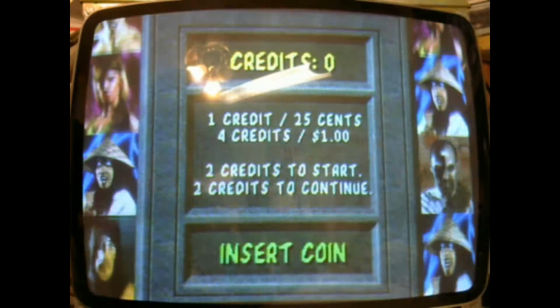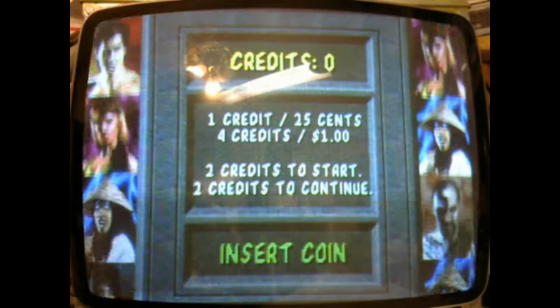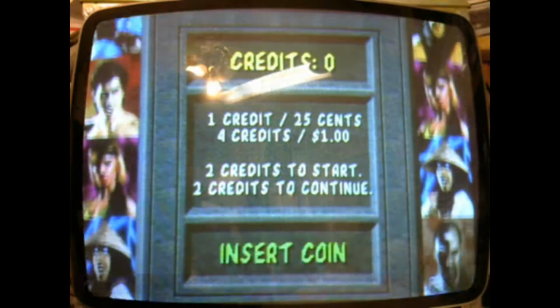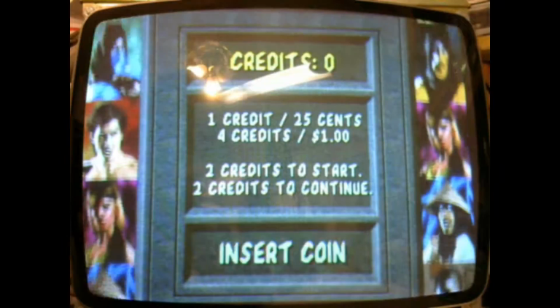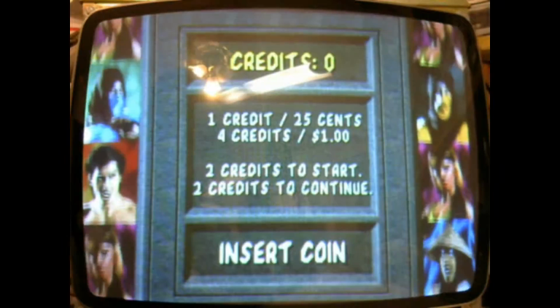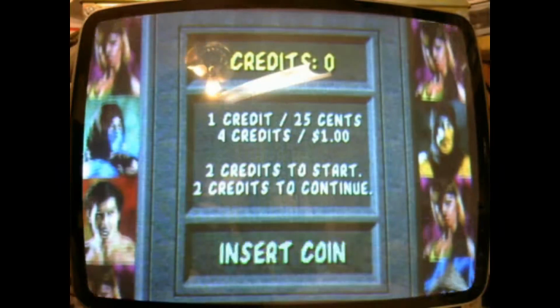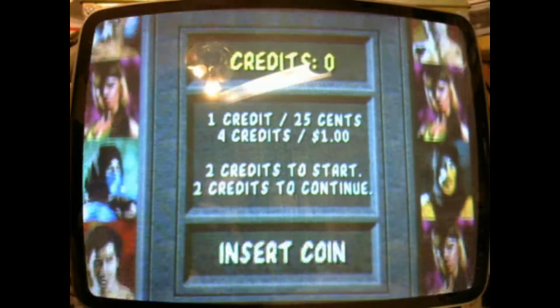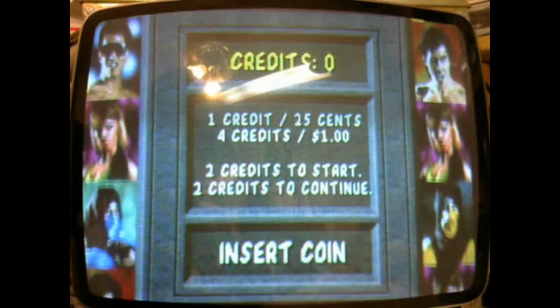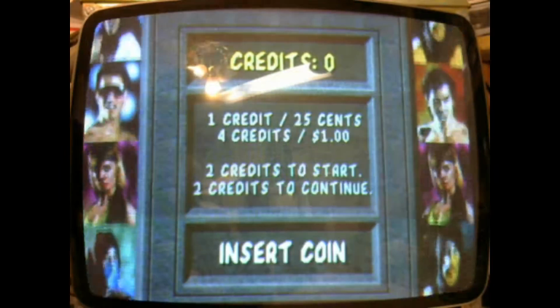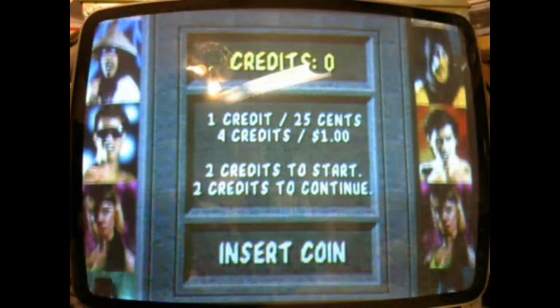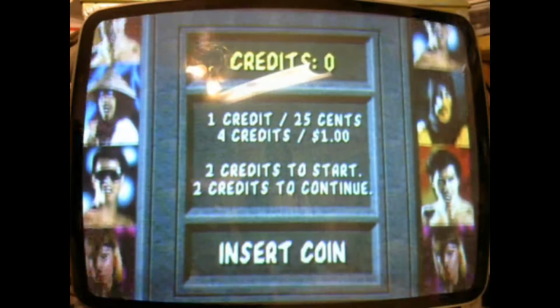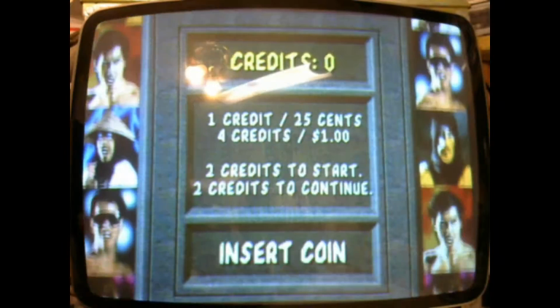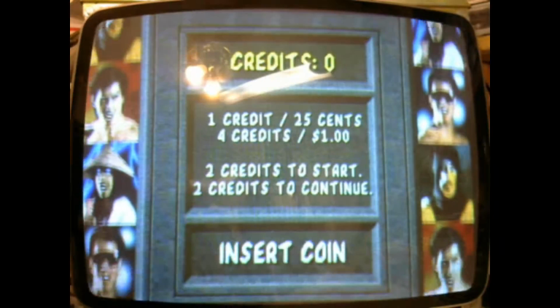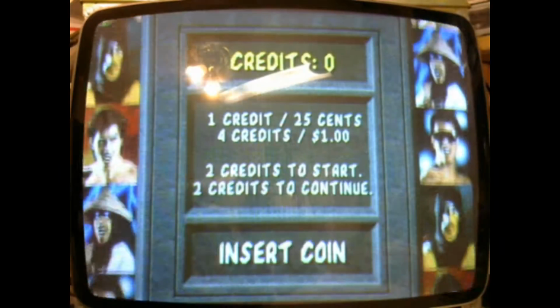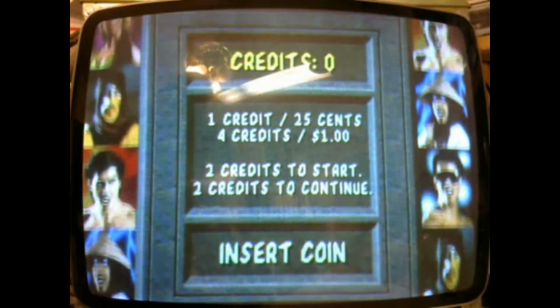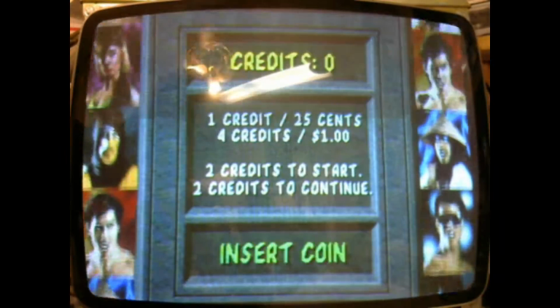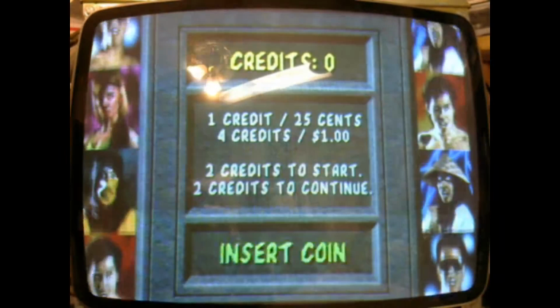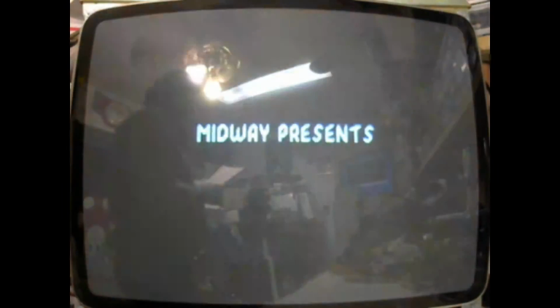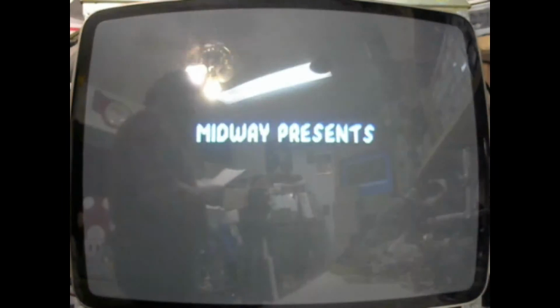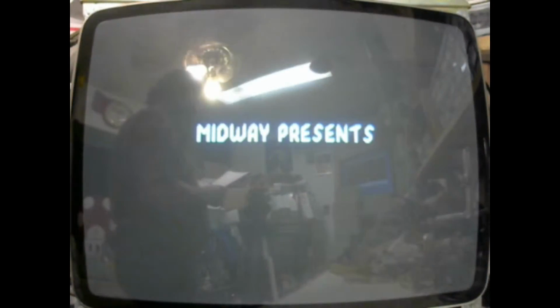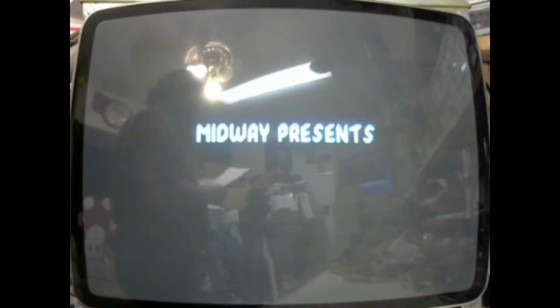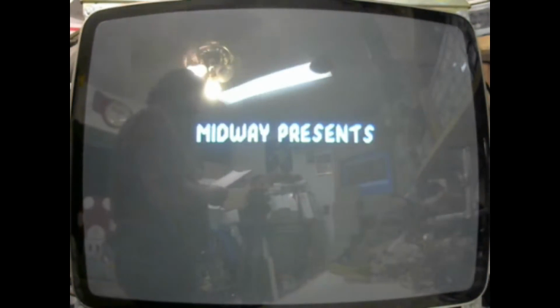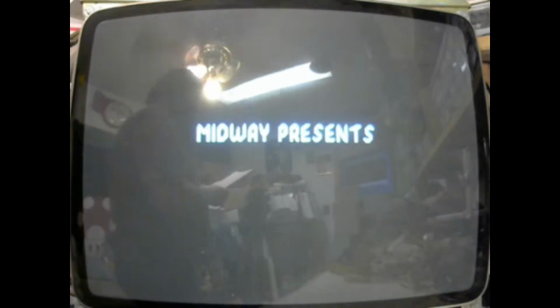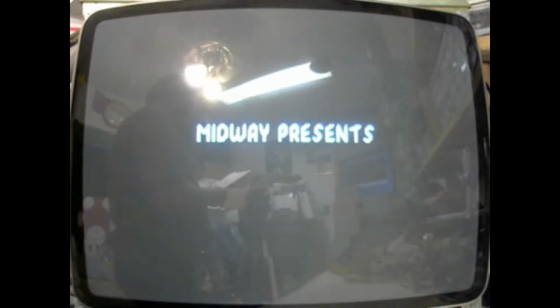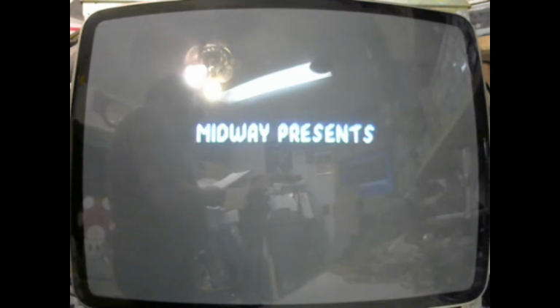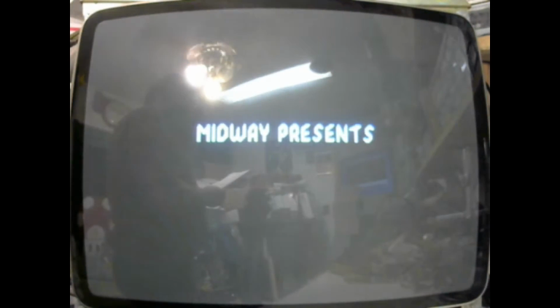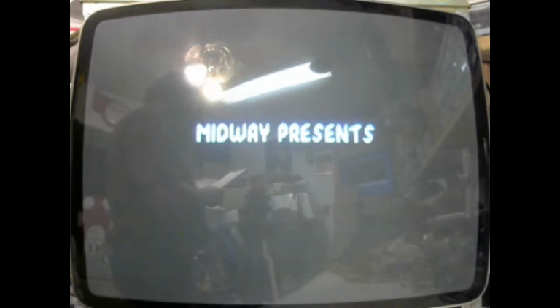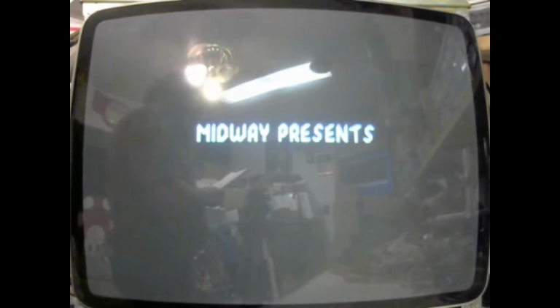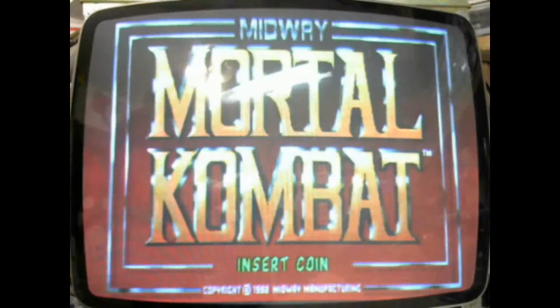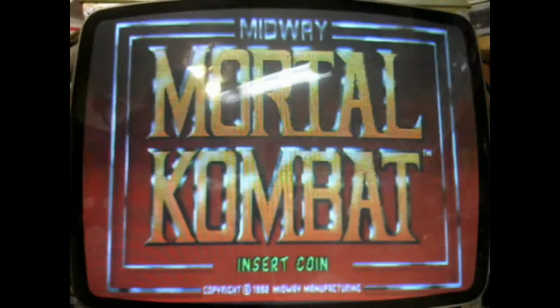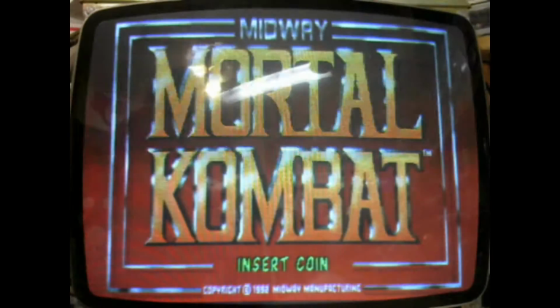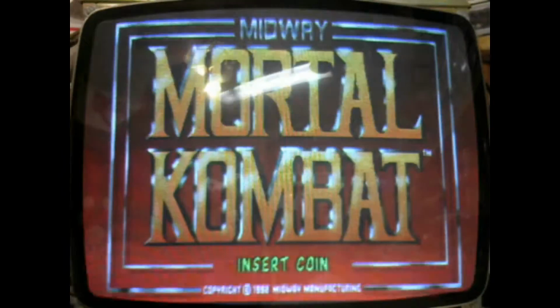Hi! Welcome to the Arcade Buffet. We have another 25 inch K7000 repair. This is chassis number 63 for COW.